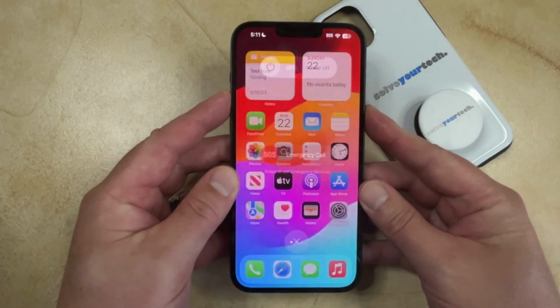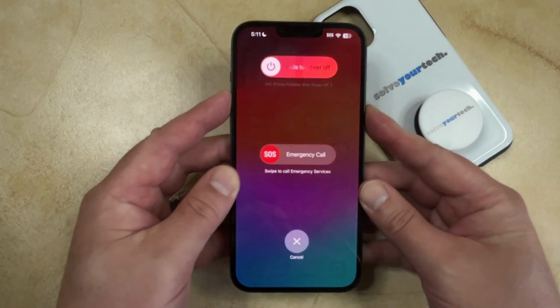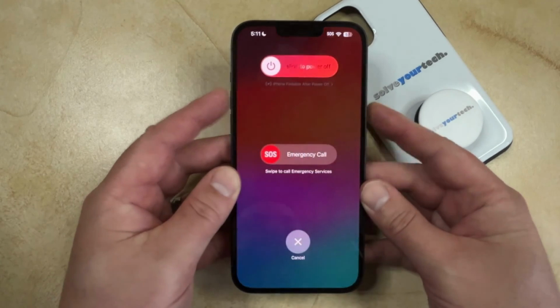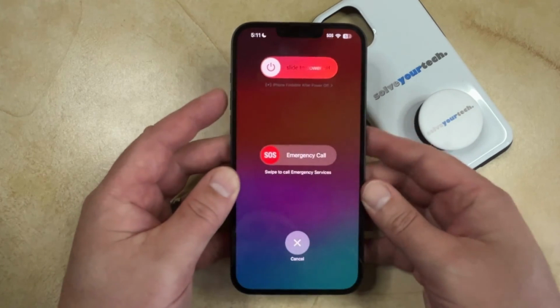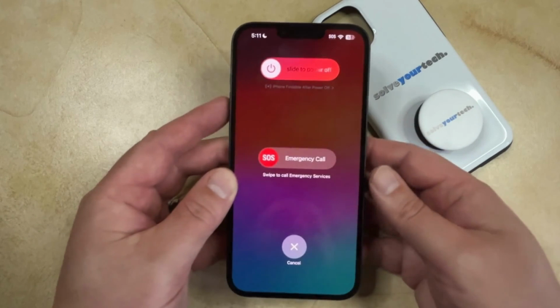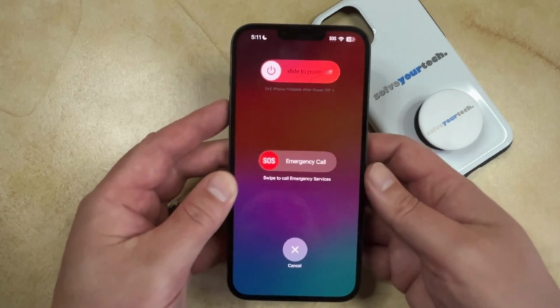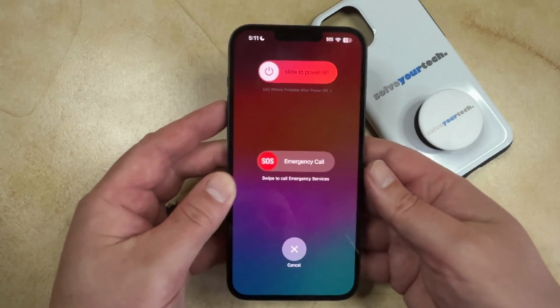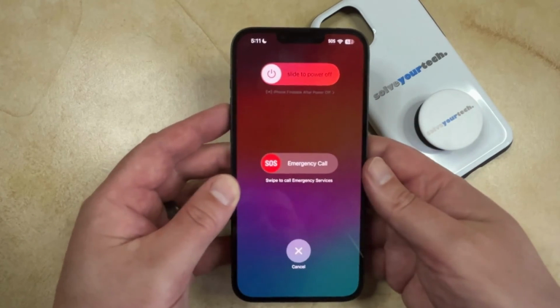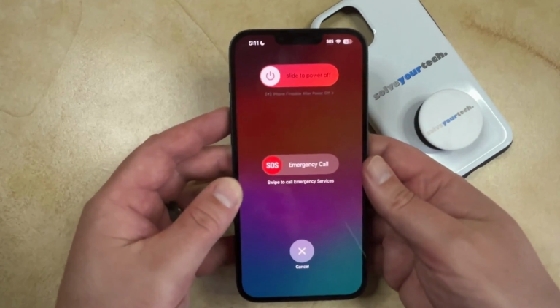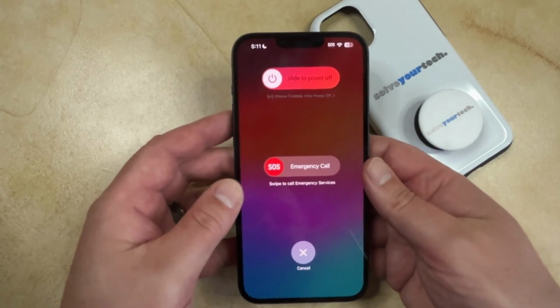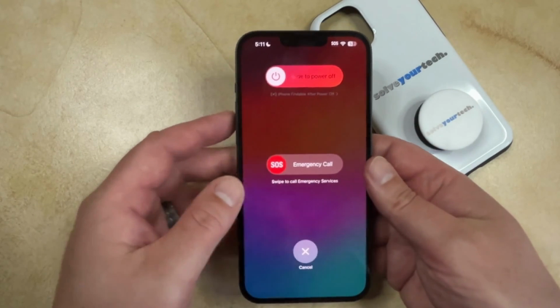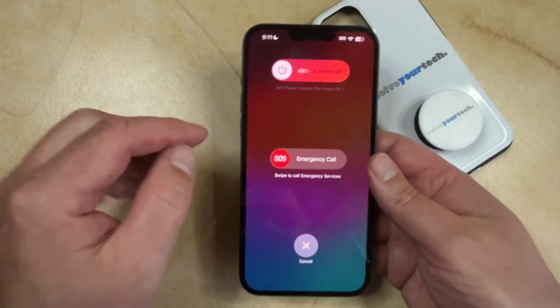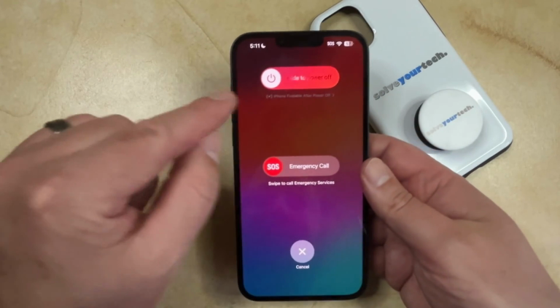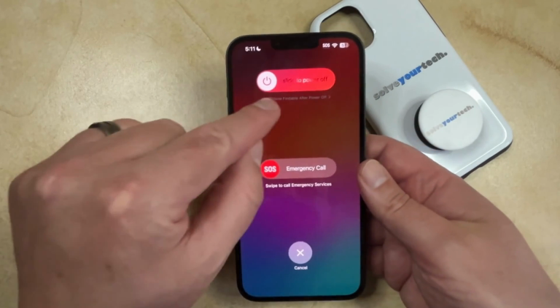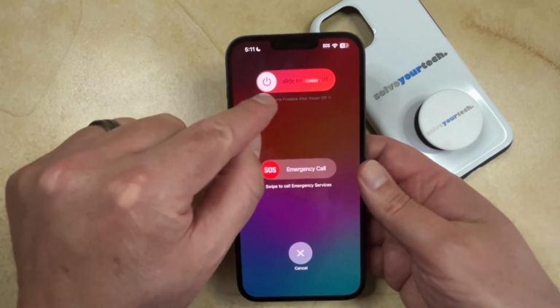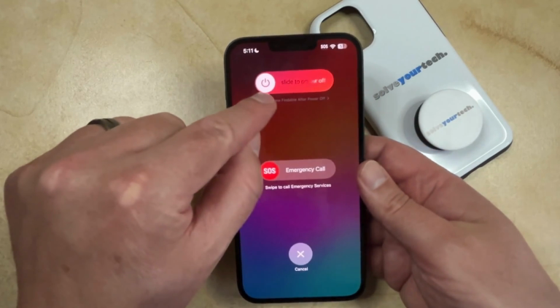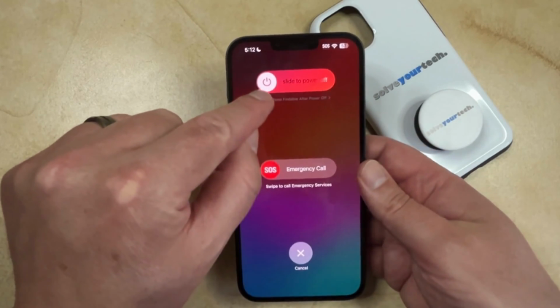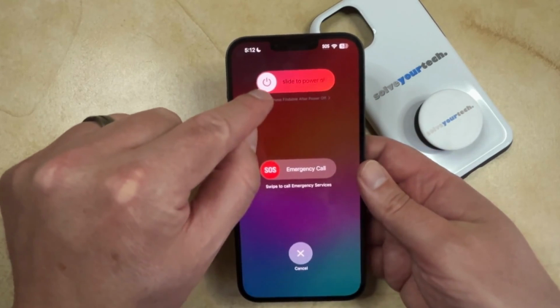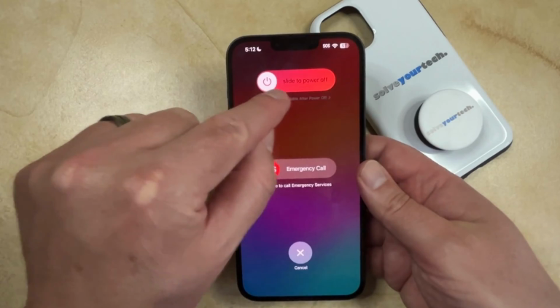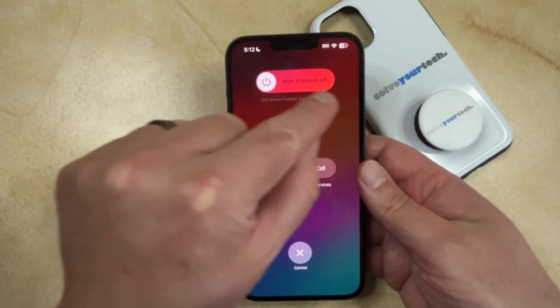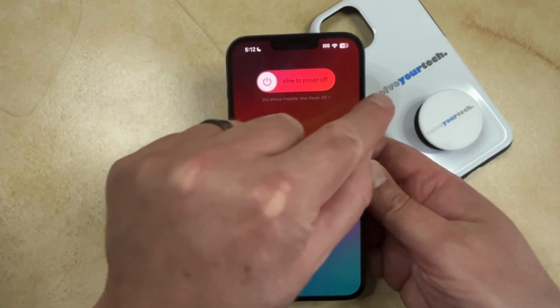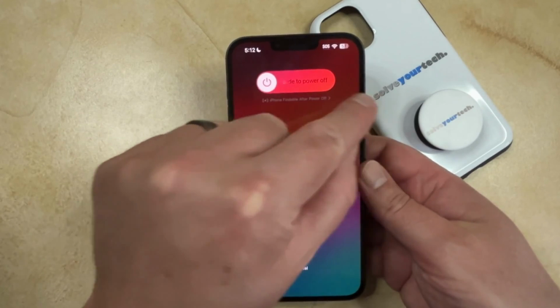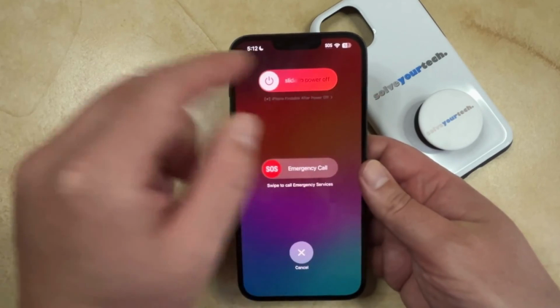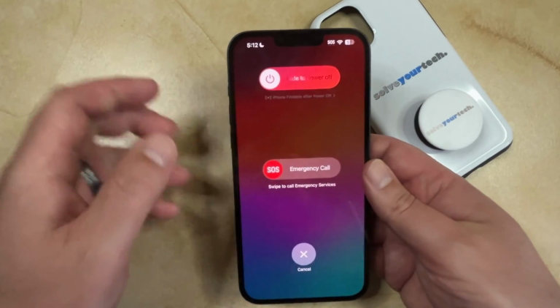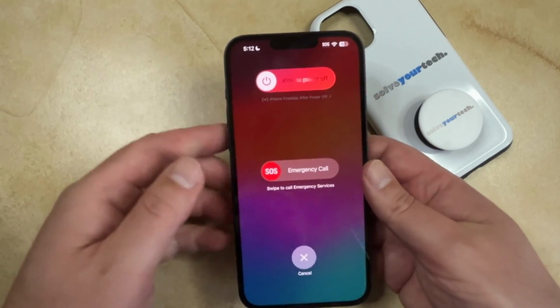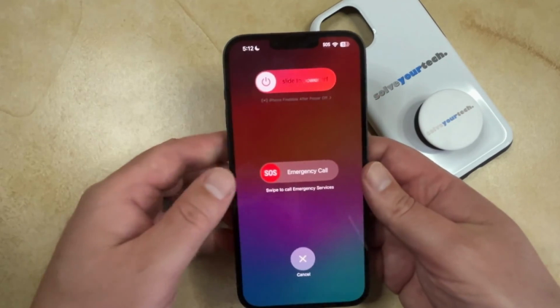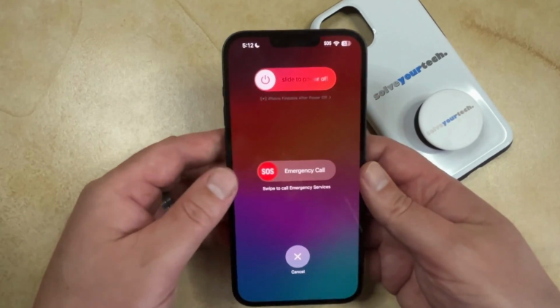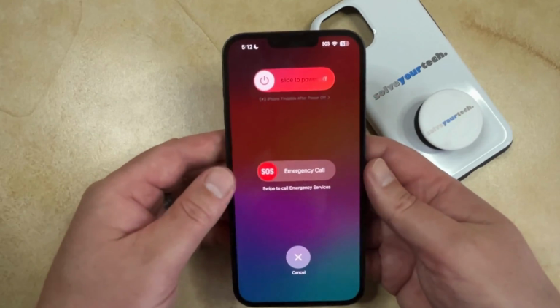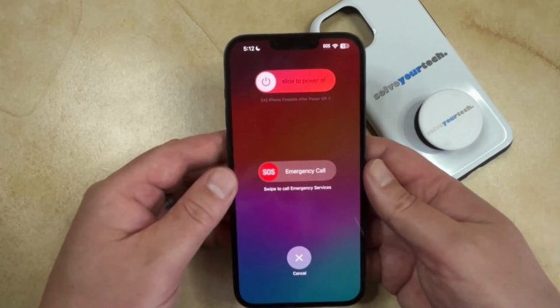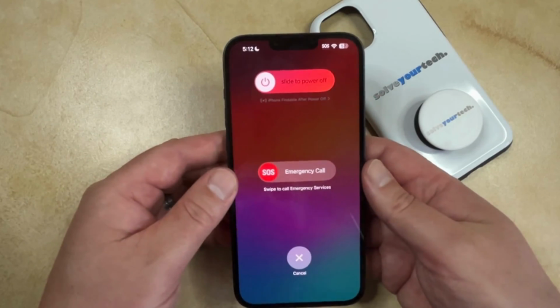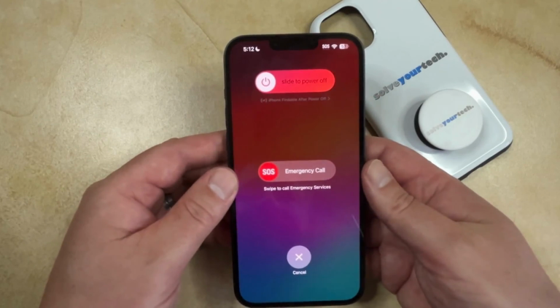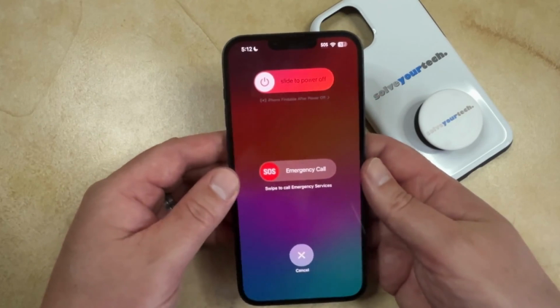That's going to bring up this screen and then you would just need to drag this slider to the right and it would turn off the phone.